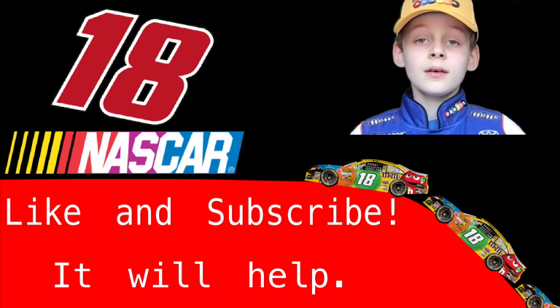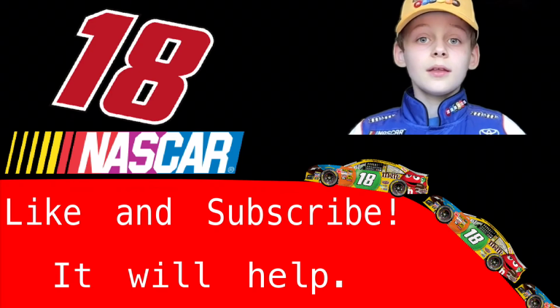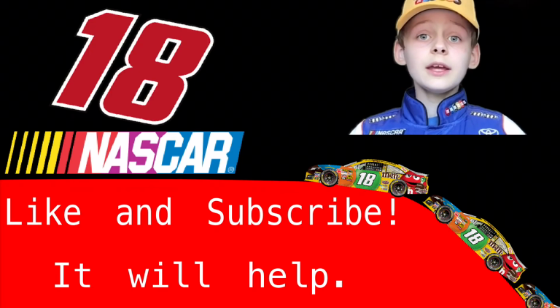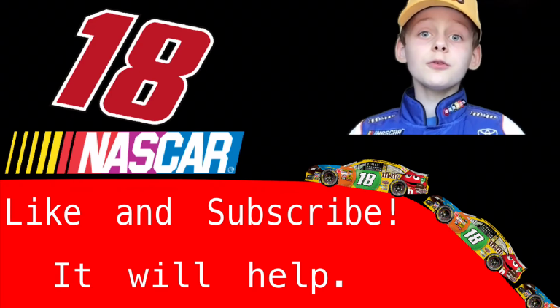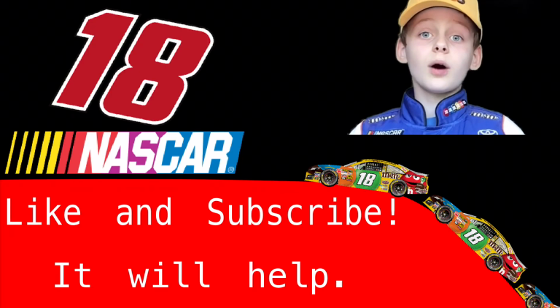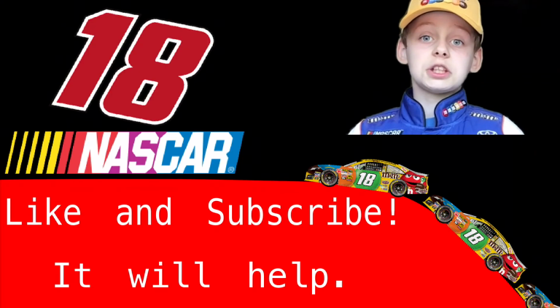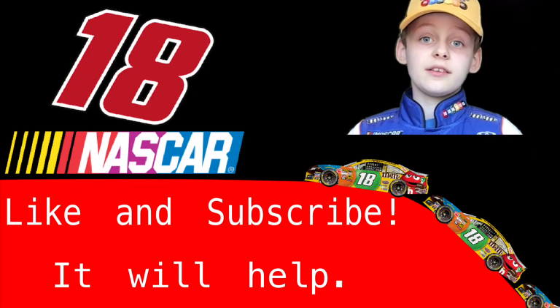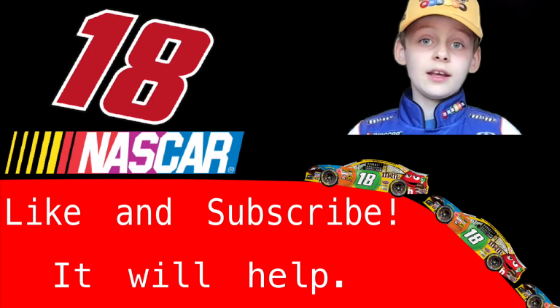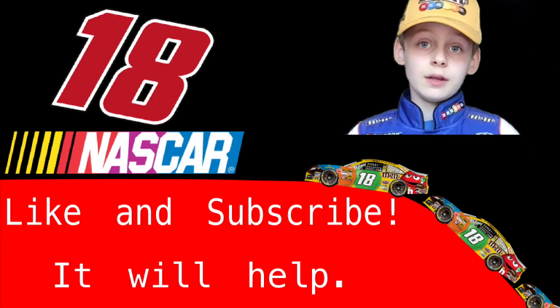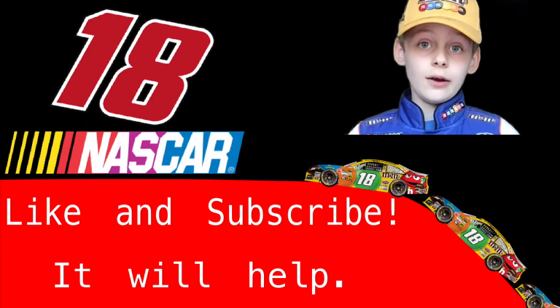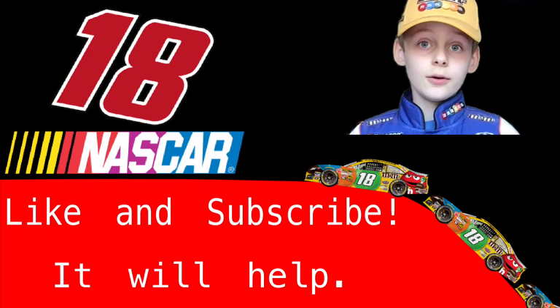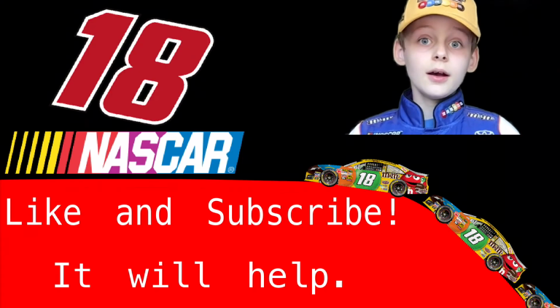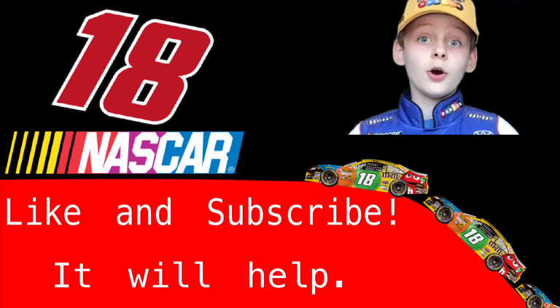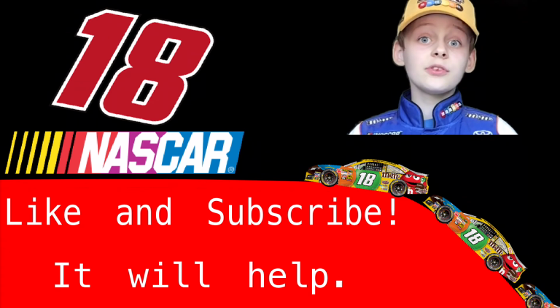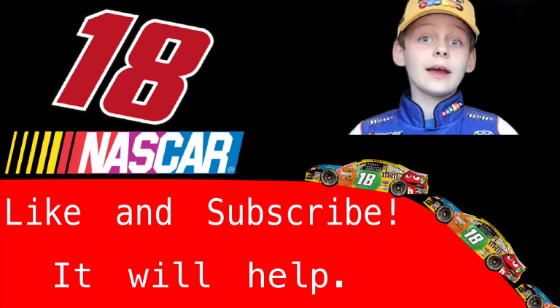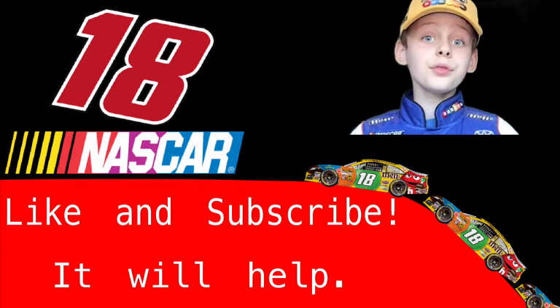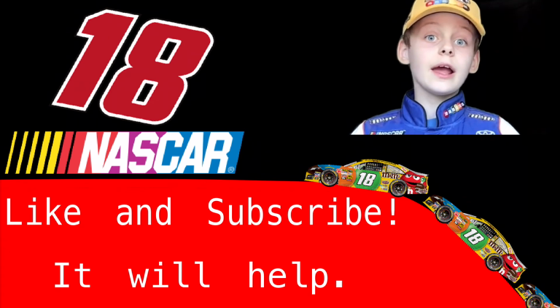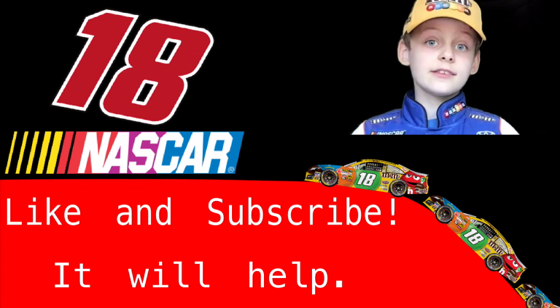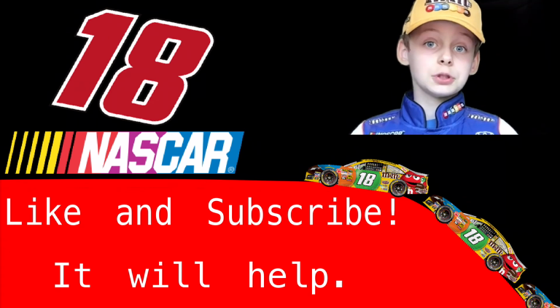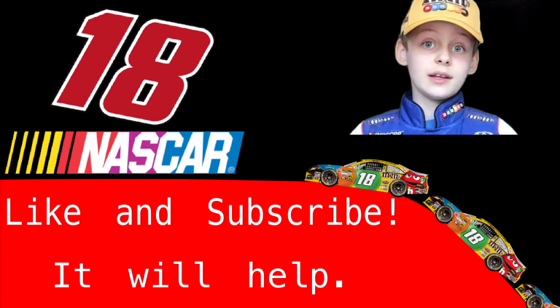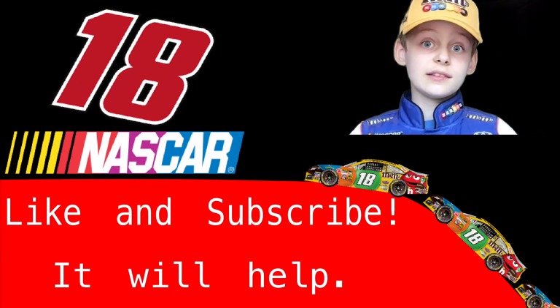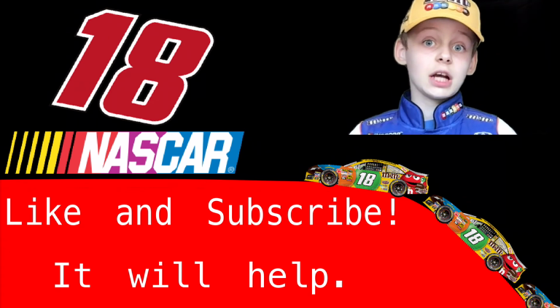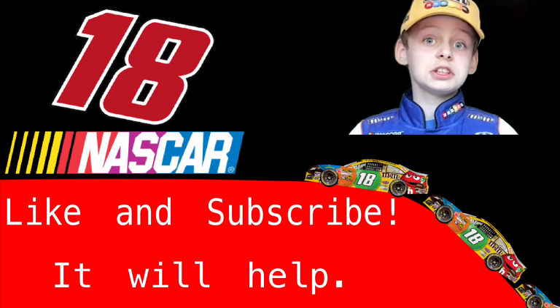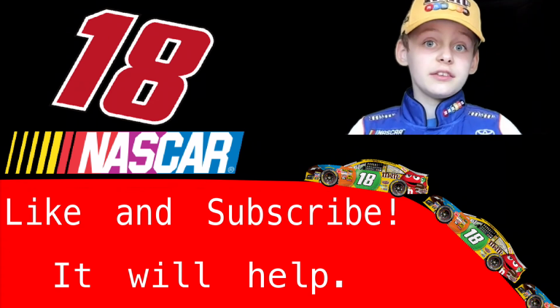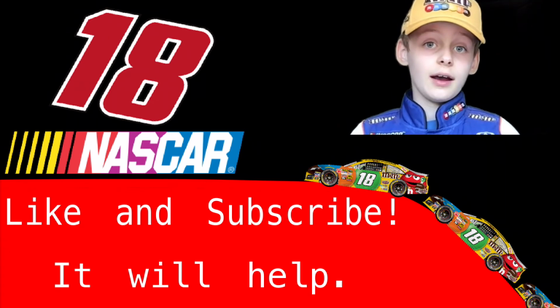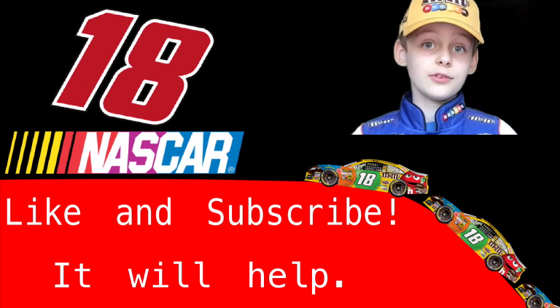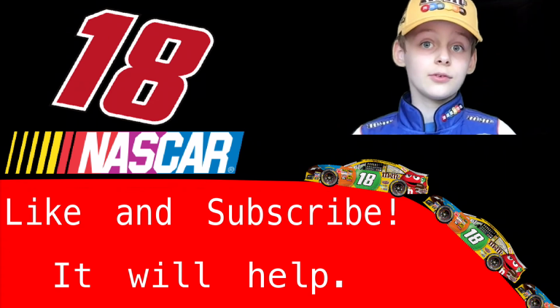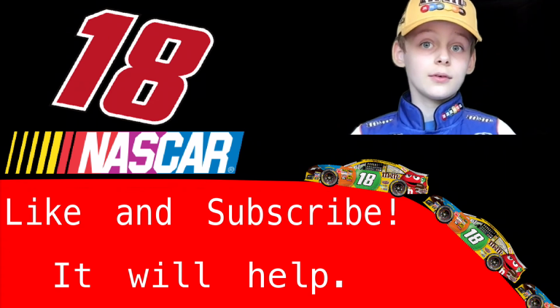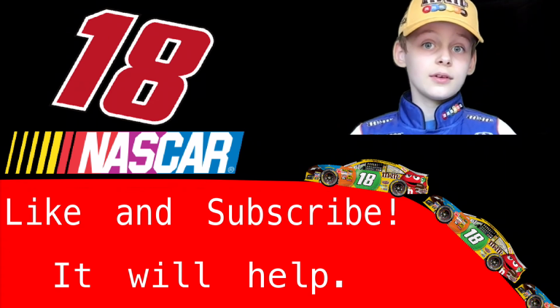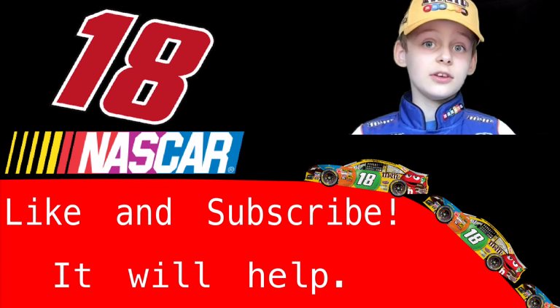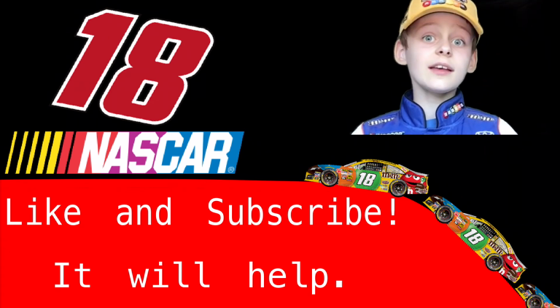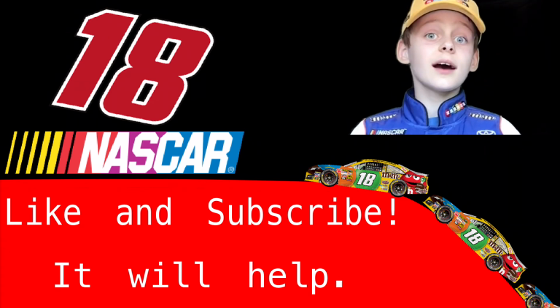Thank you for watching today's video. I hope you stay healthy and safe during these challenging times. See you next time!